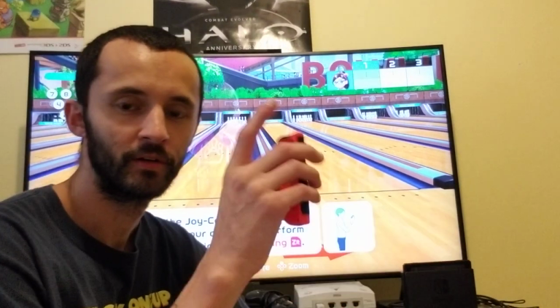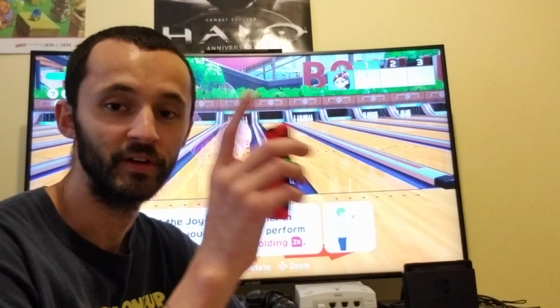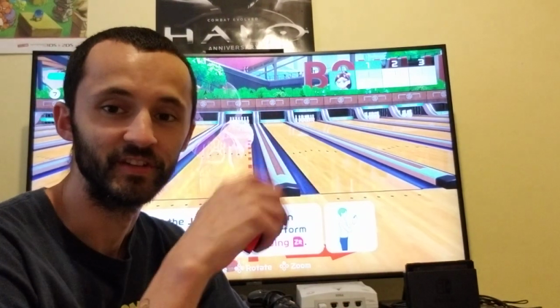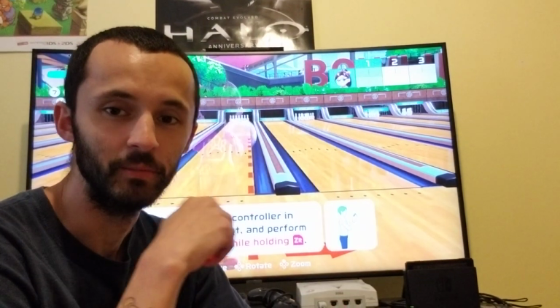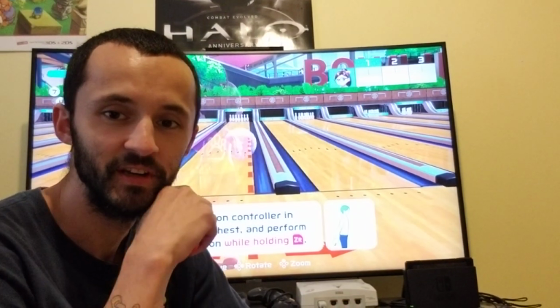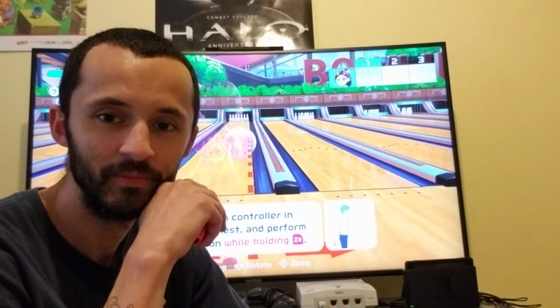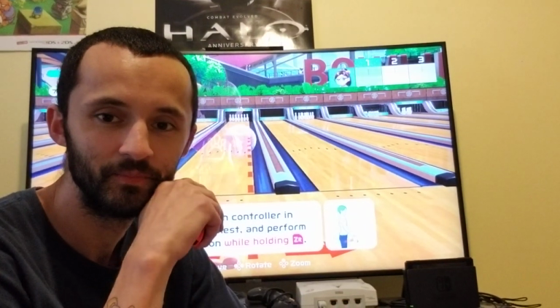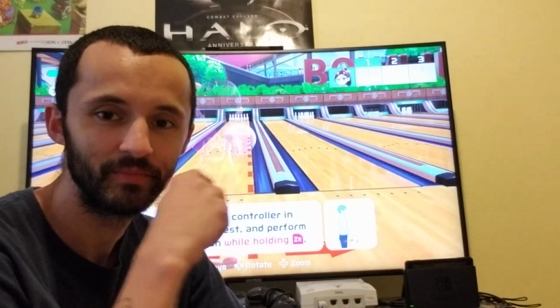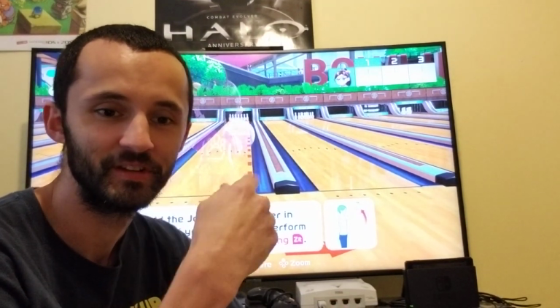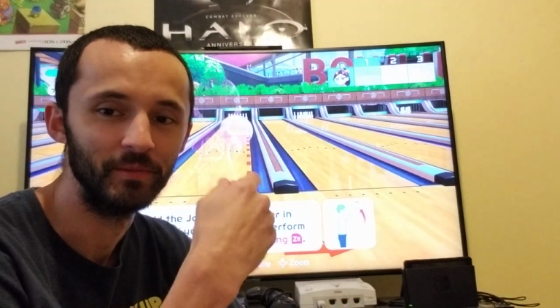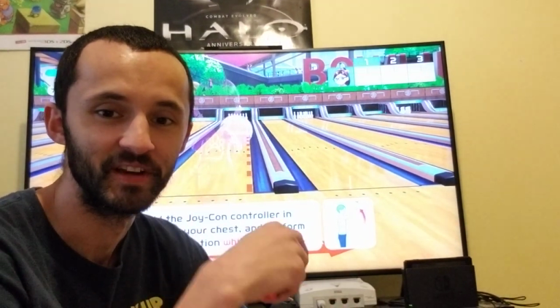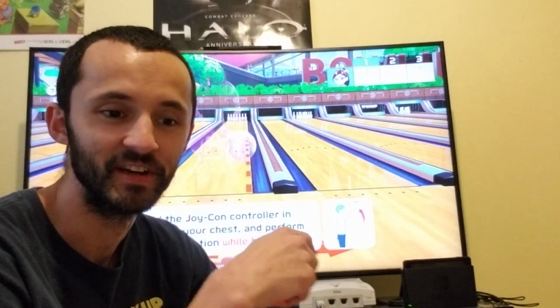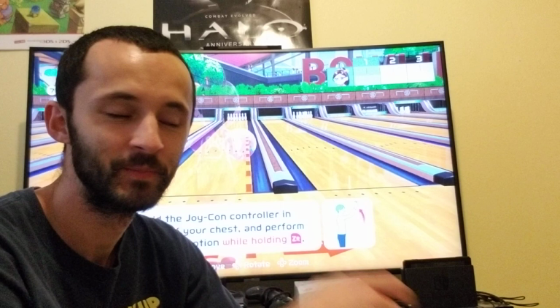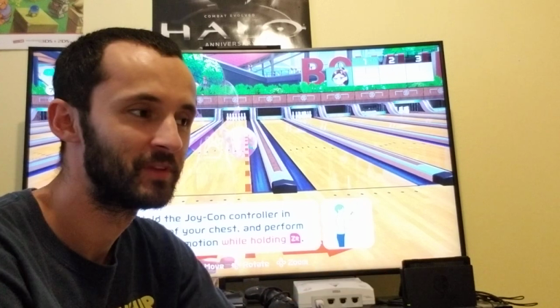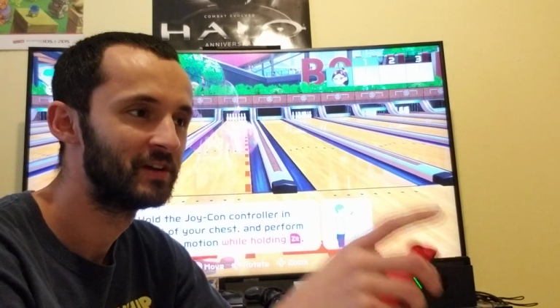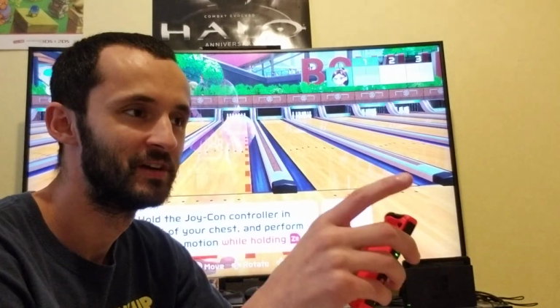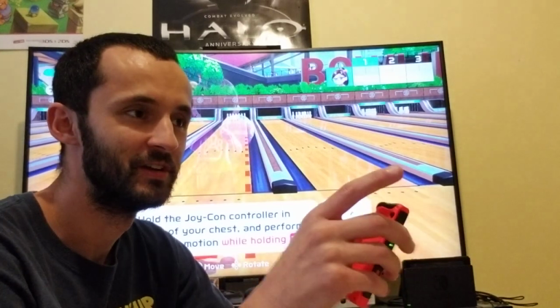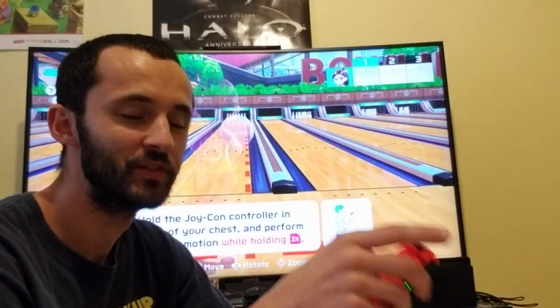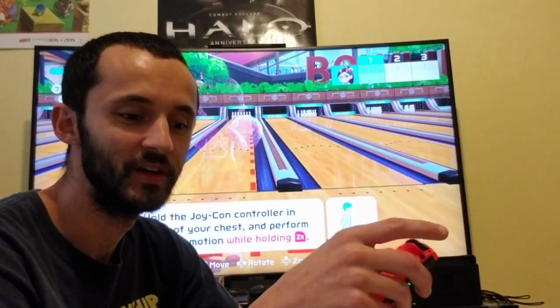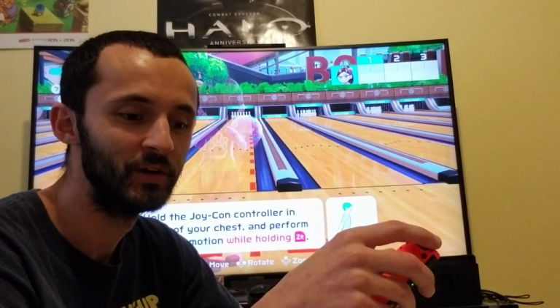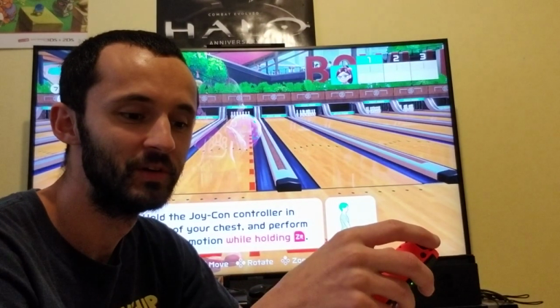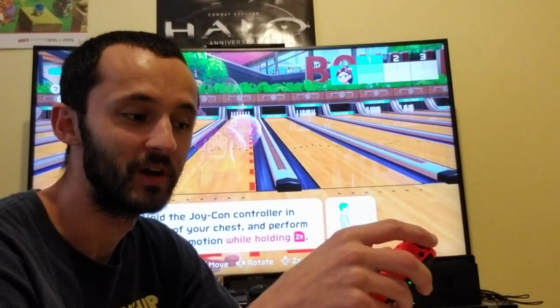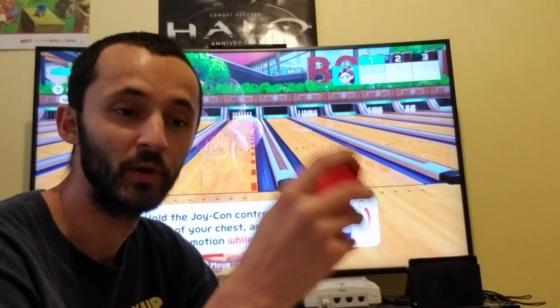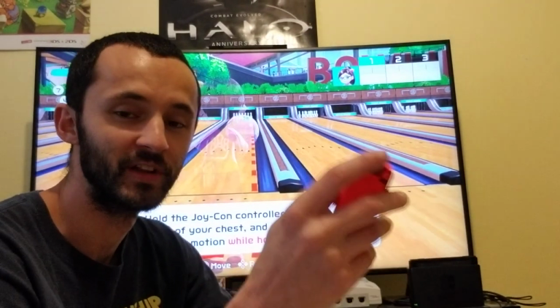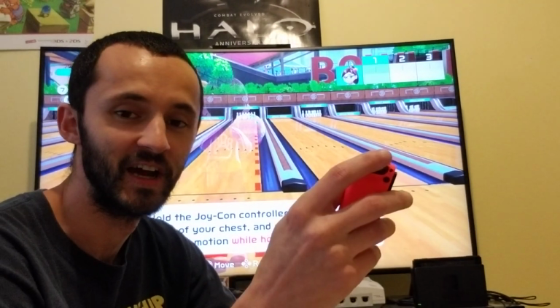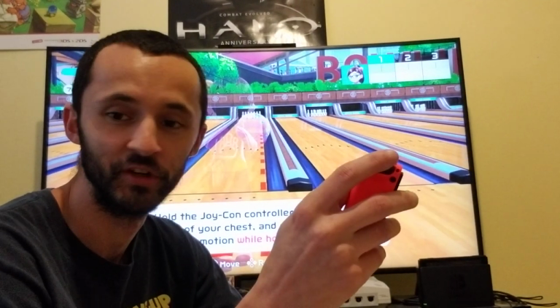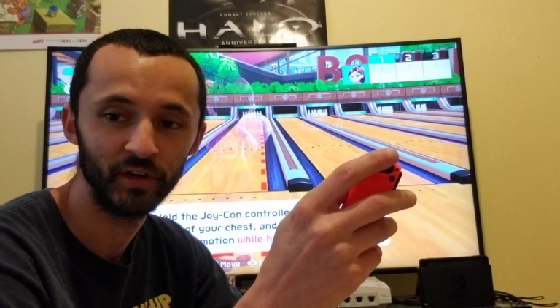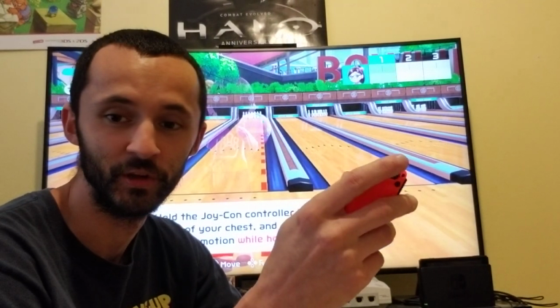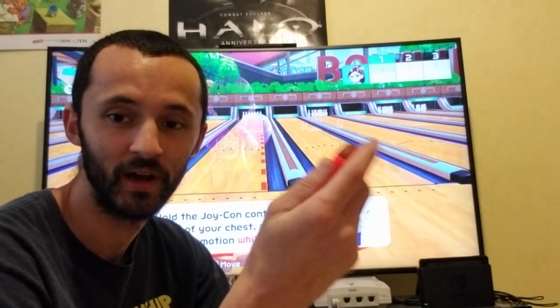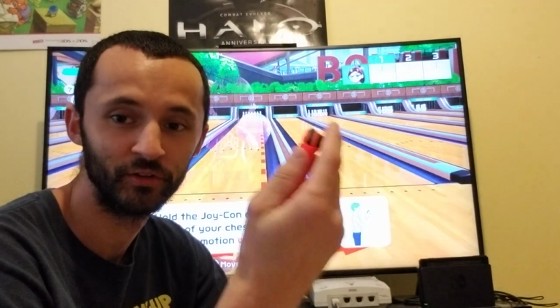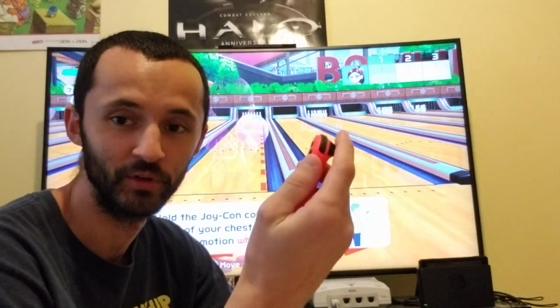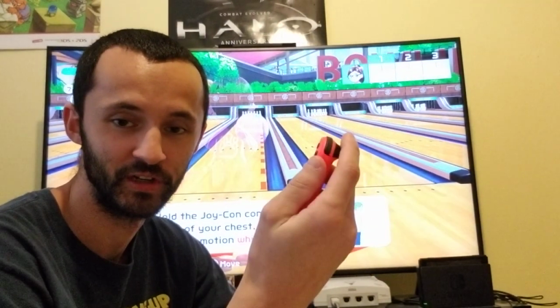Greetings everybody, T-Man here. In this video I'm going live to show you how to super hook.